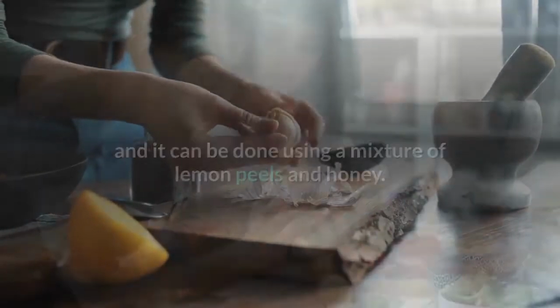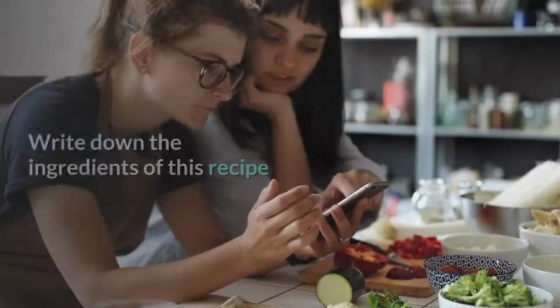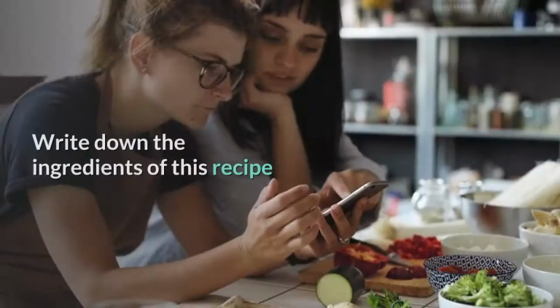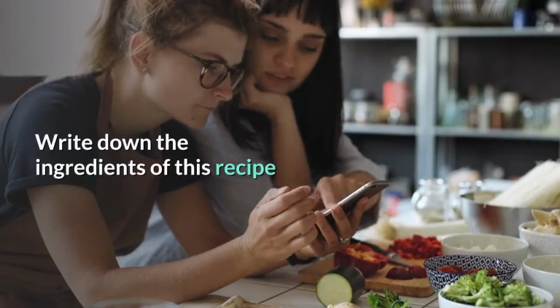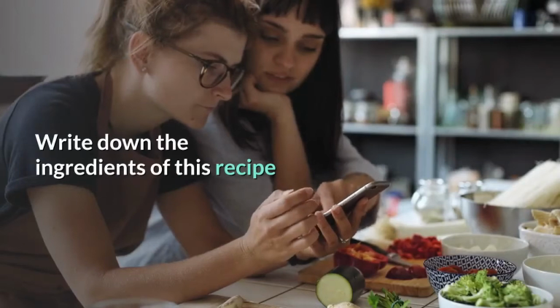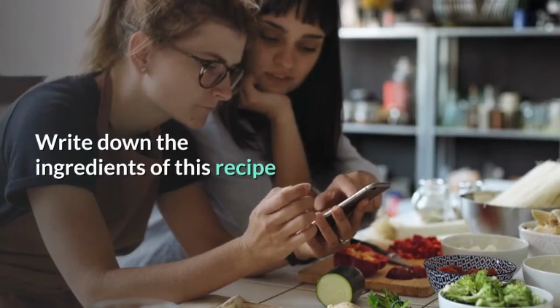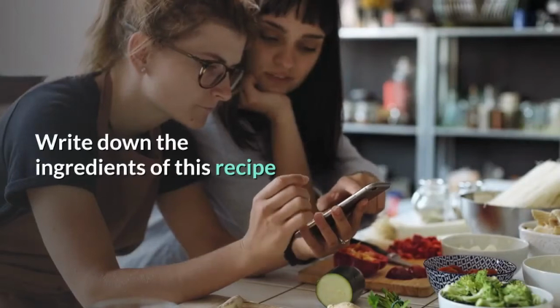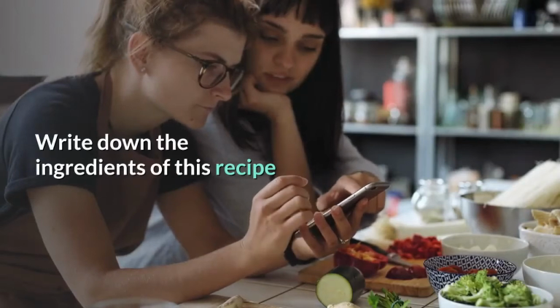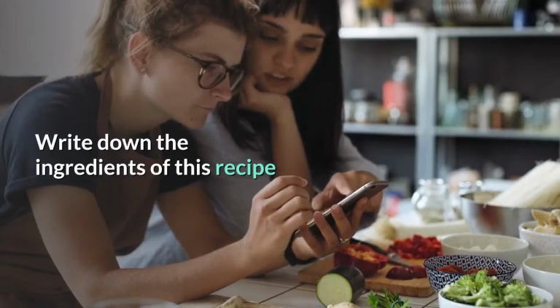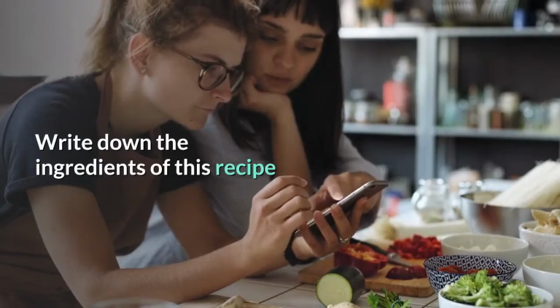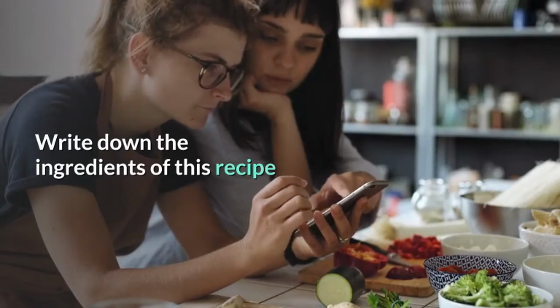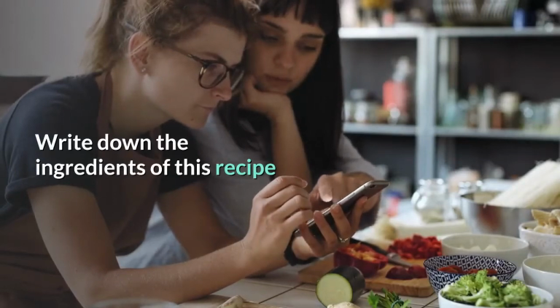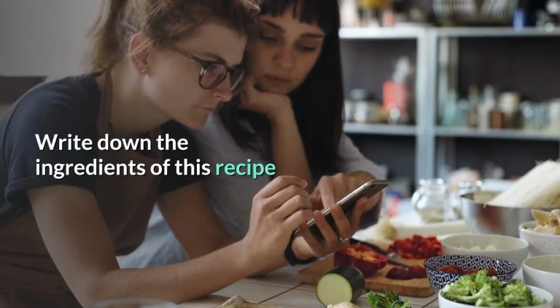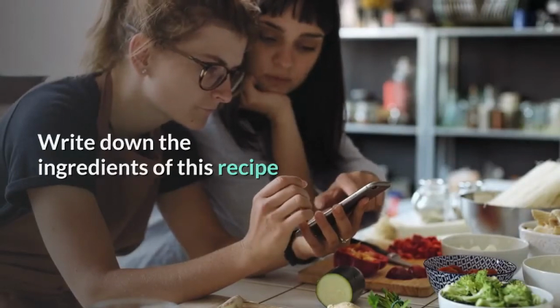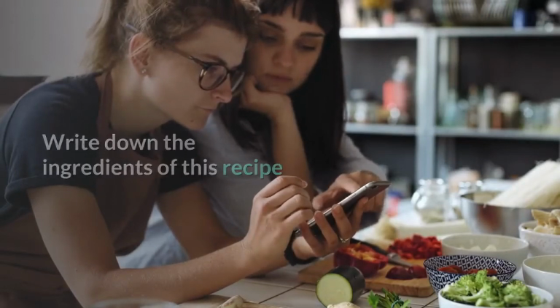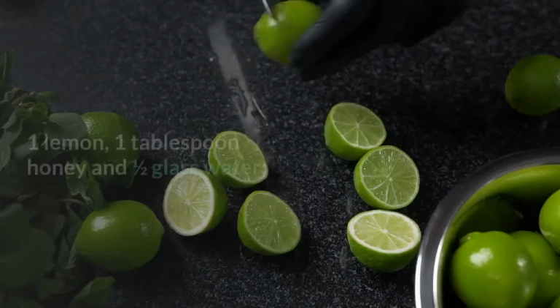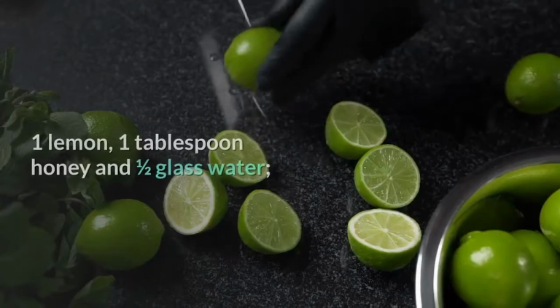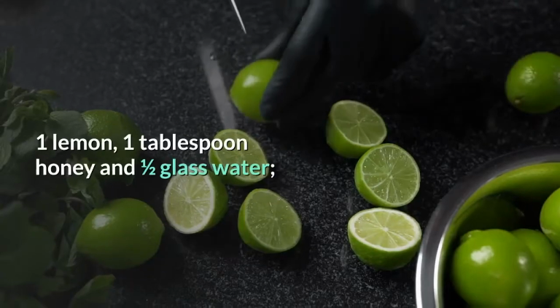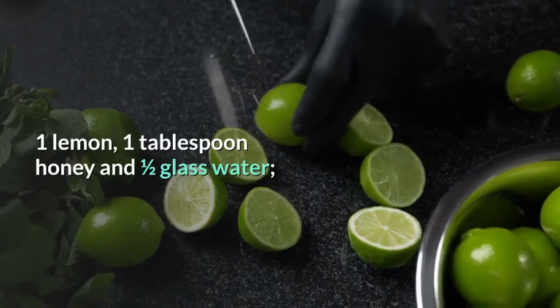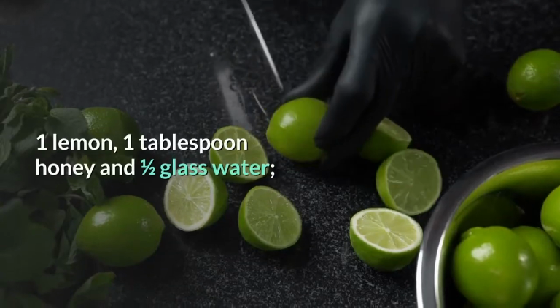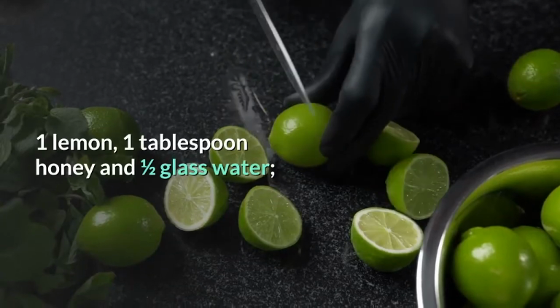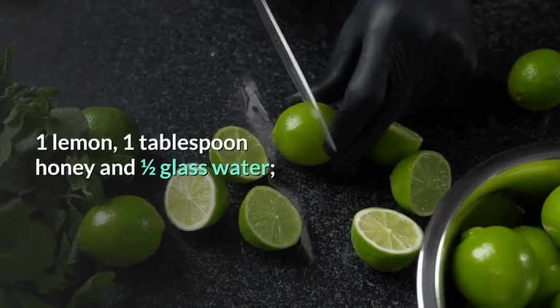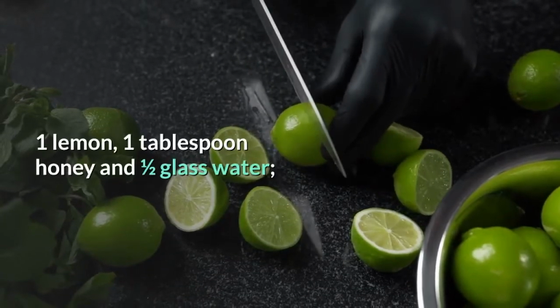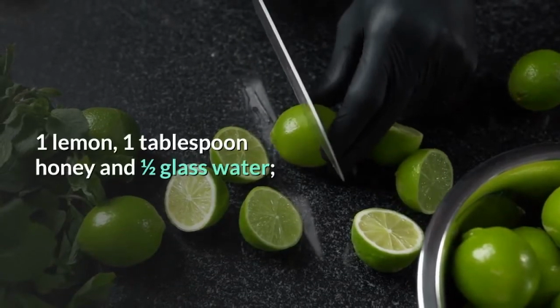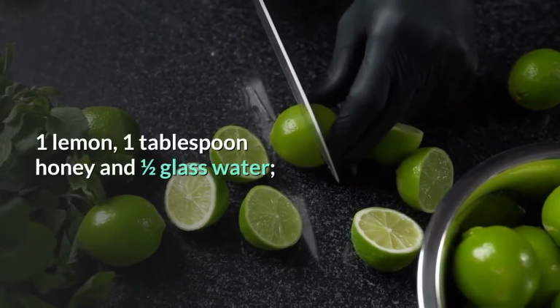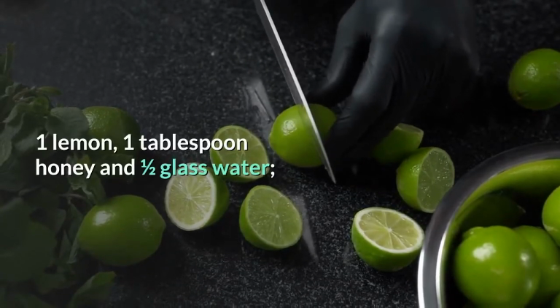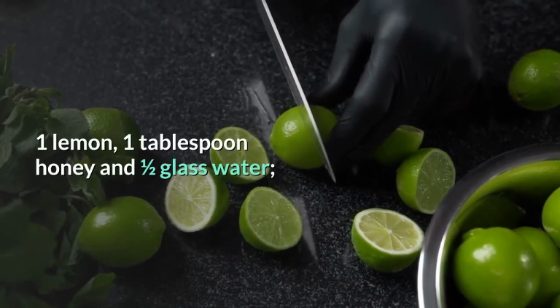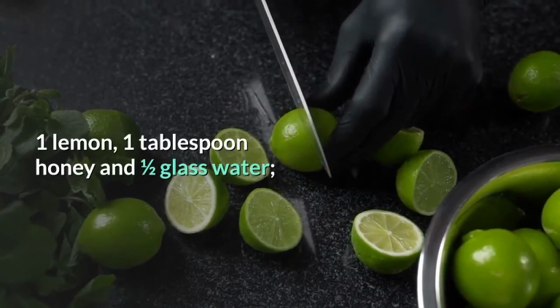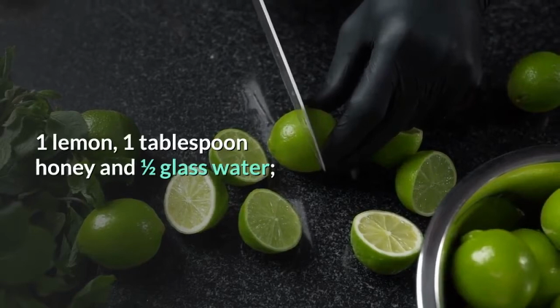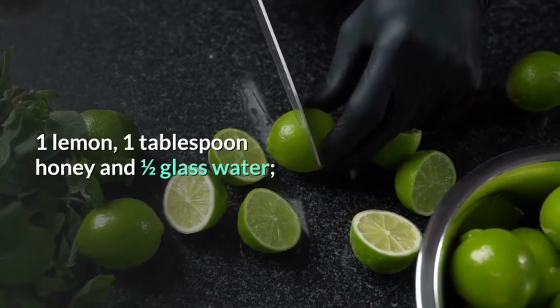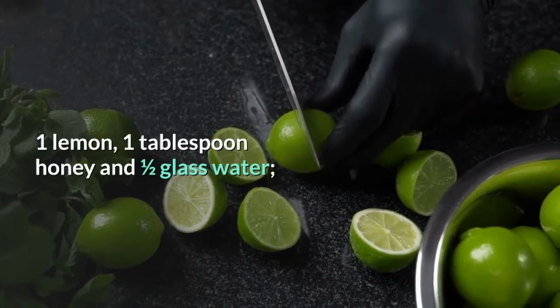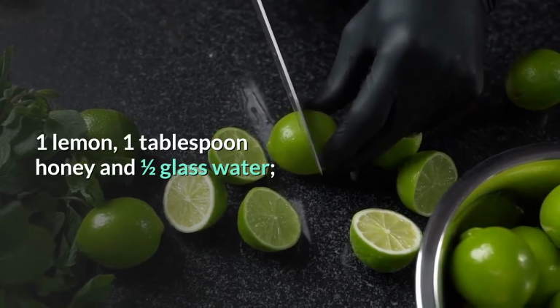Write down the ingredients of this recipe: 1 lemon, 1 tablespoon honey, and half a glass of water.